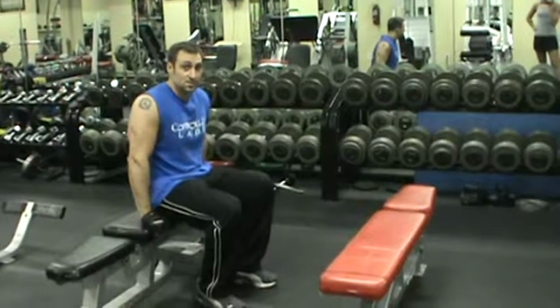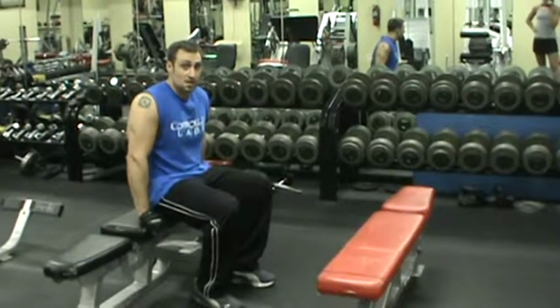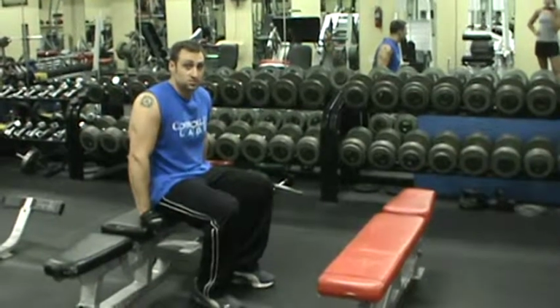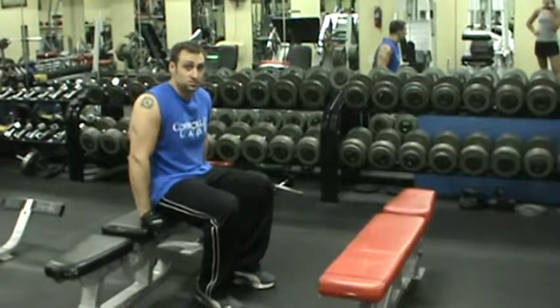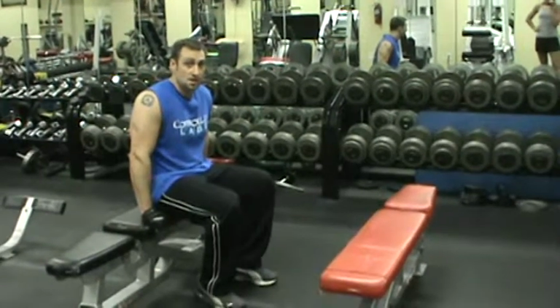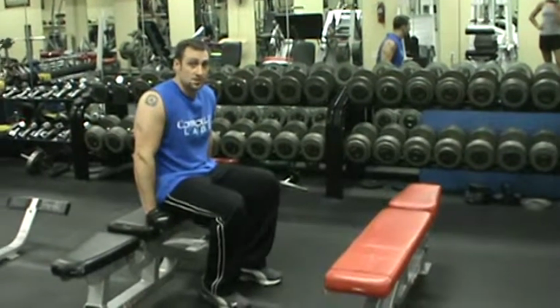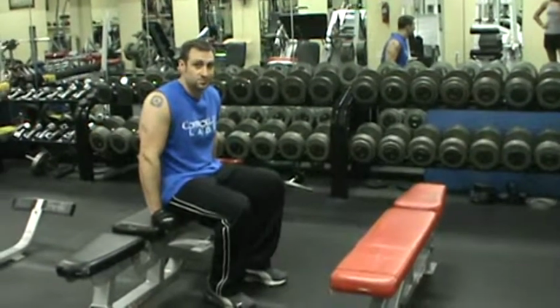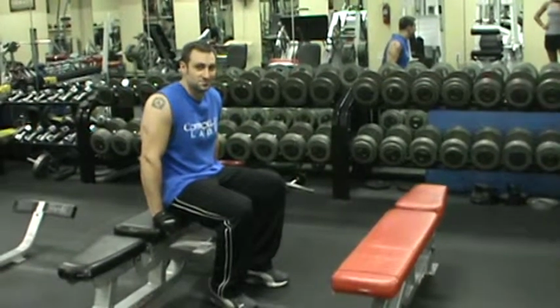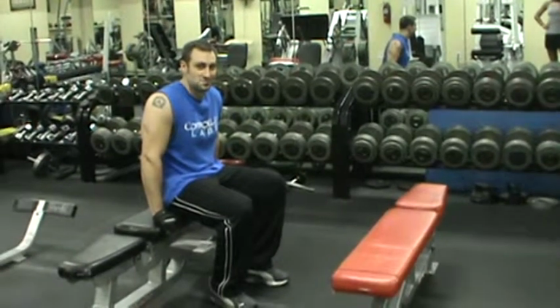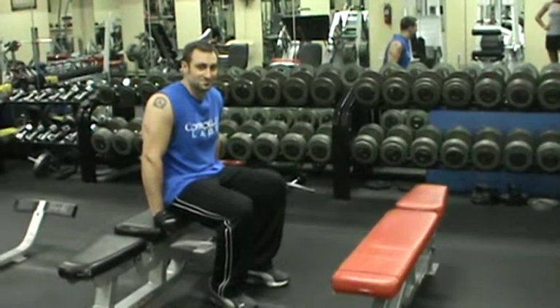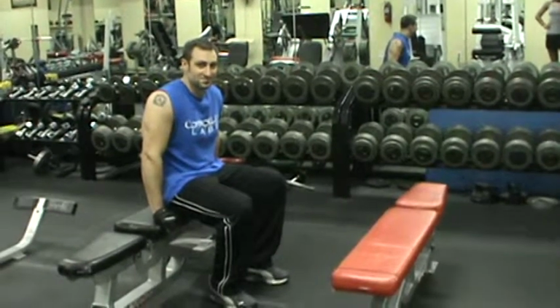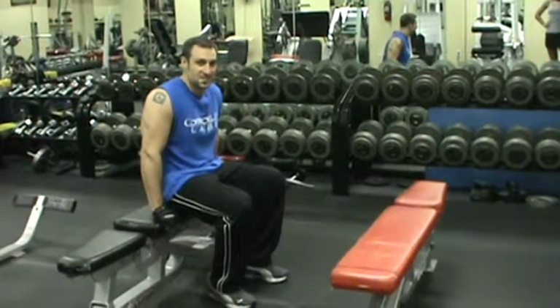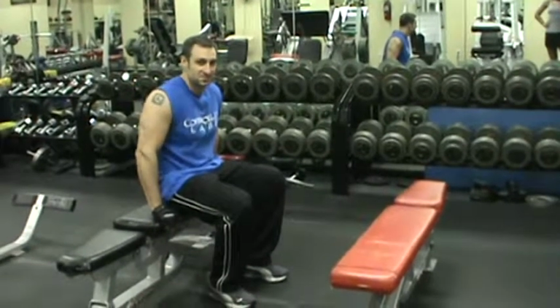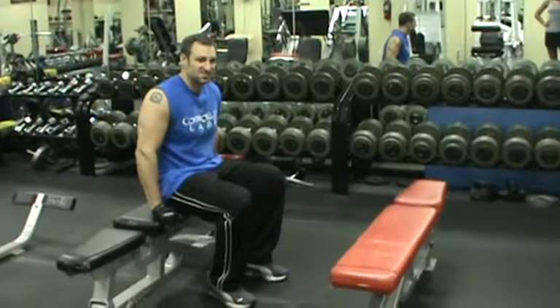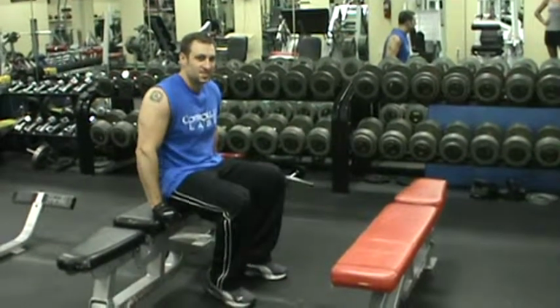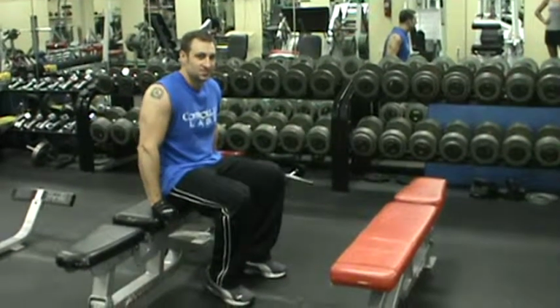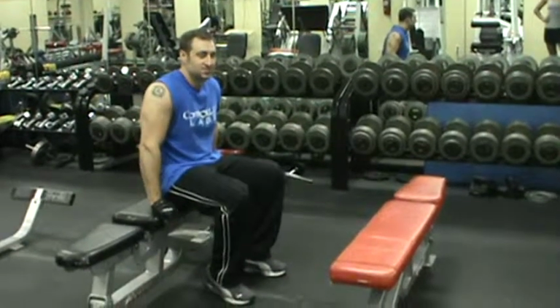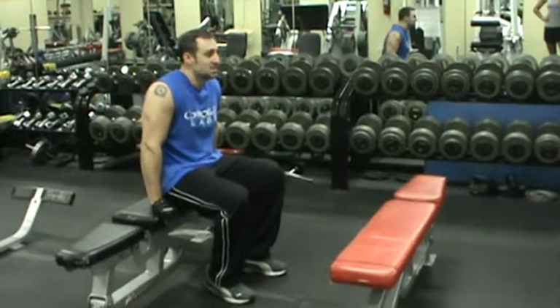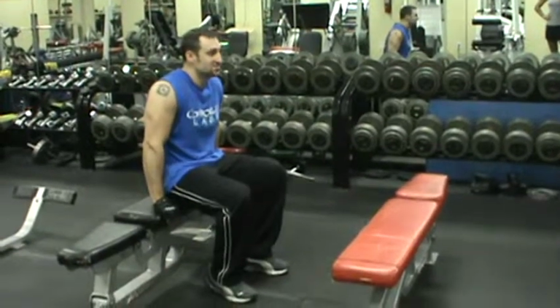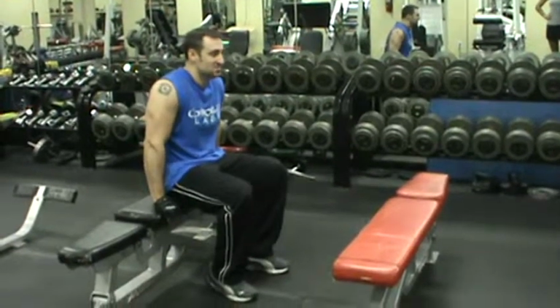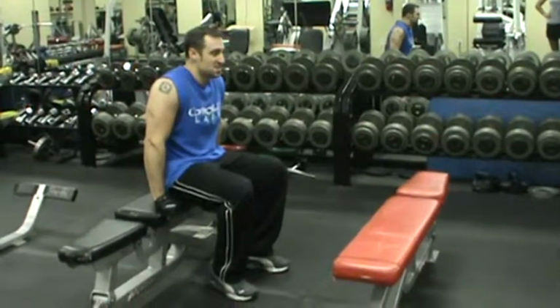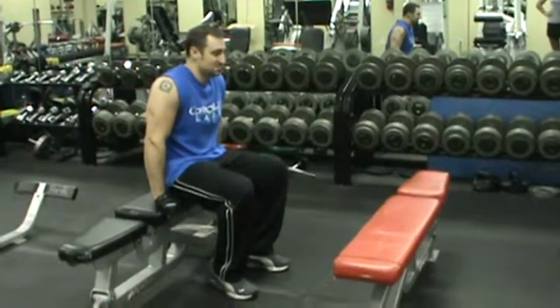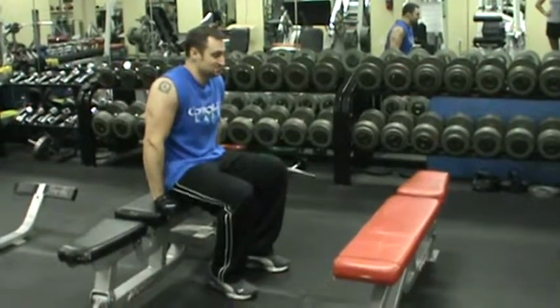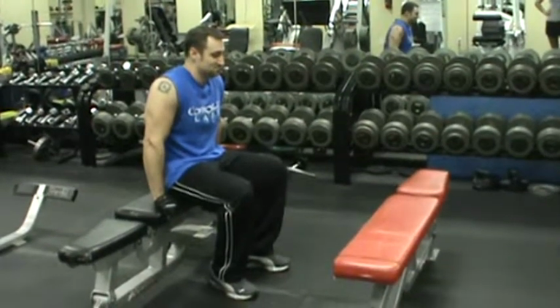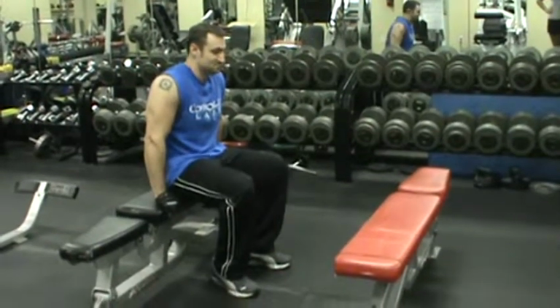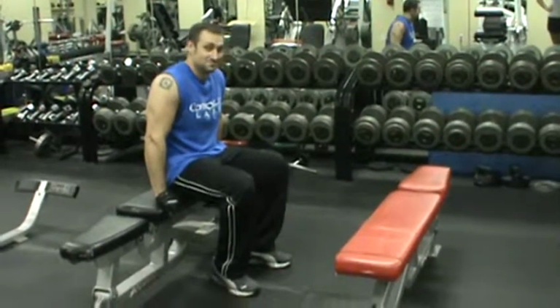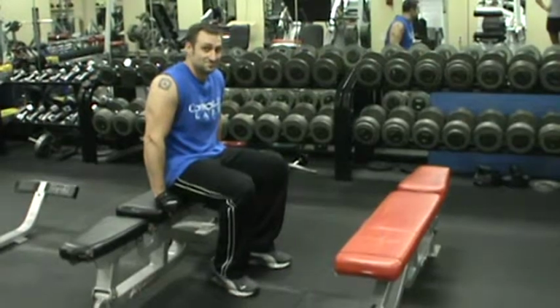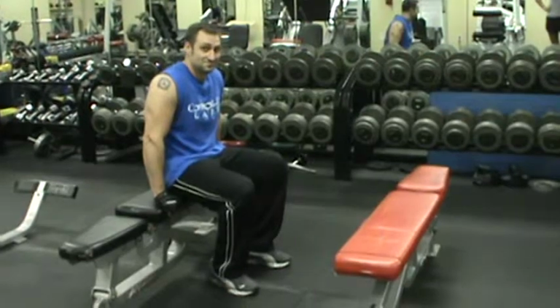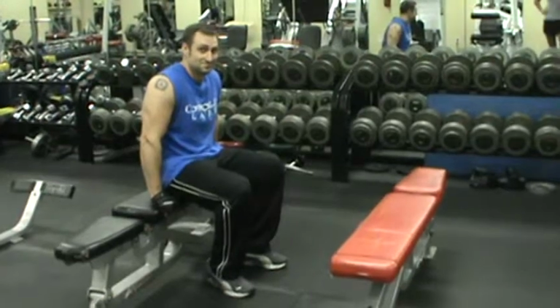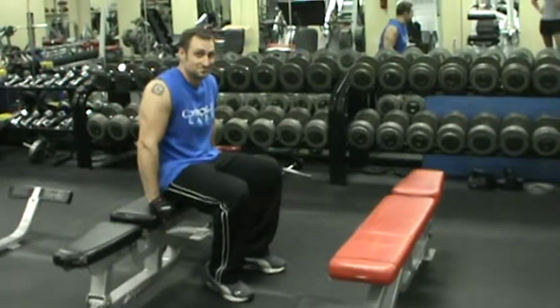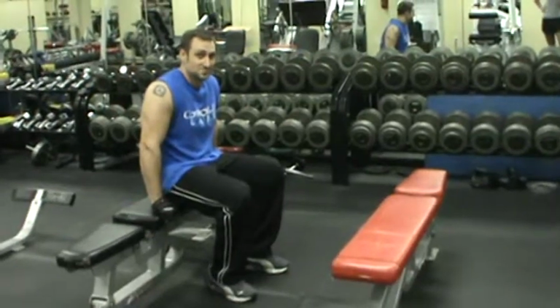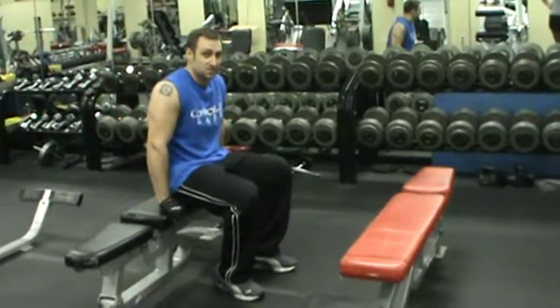Hello all, this is Sydney and Steve from Maximum Fitness and we are going to show you how to do some tricep bench dips.